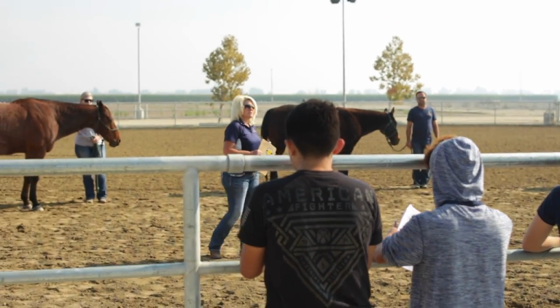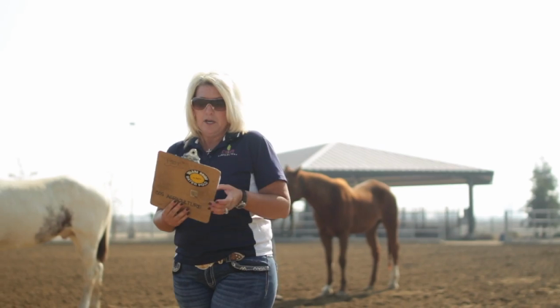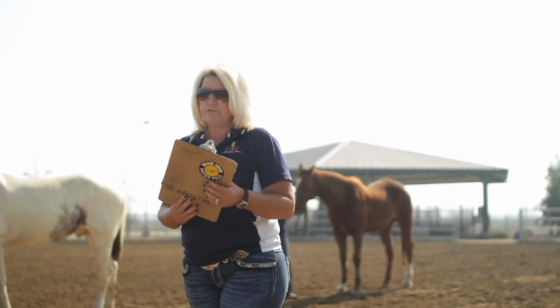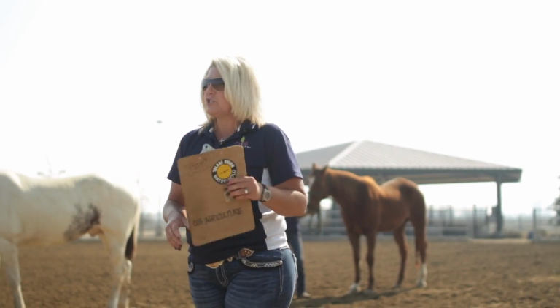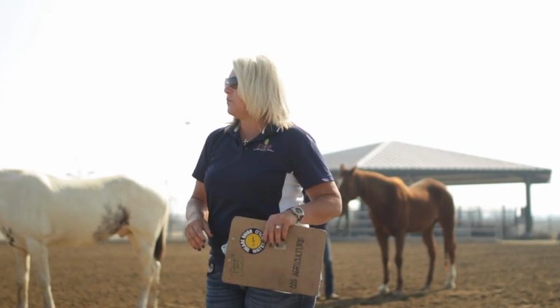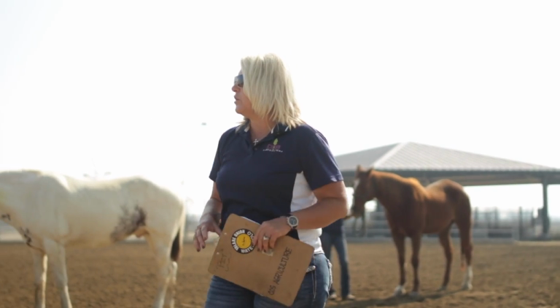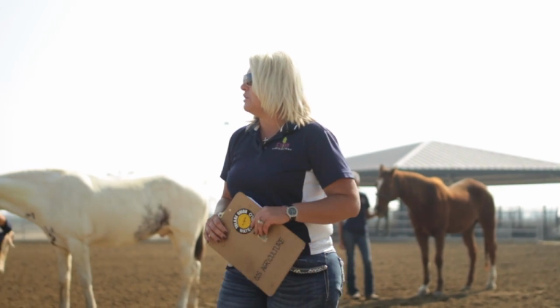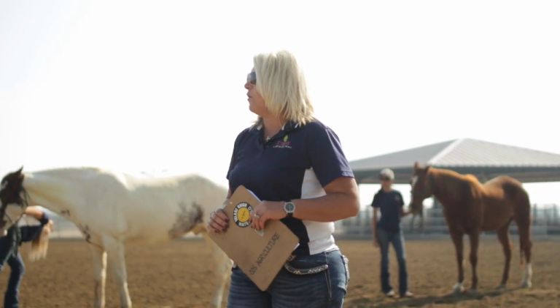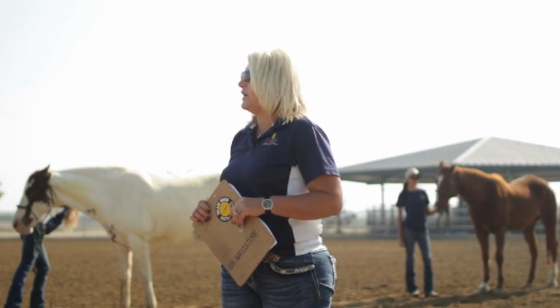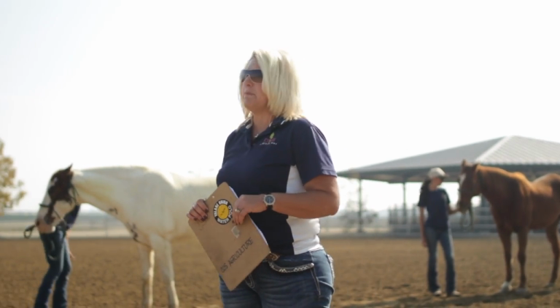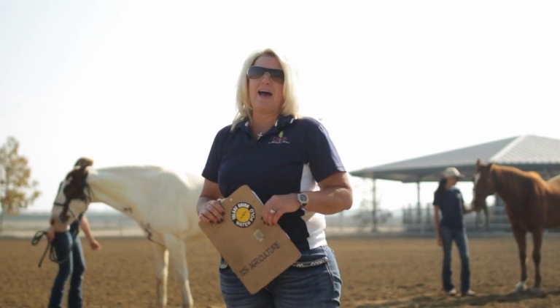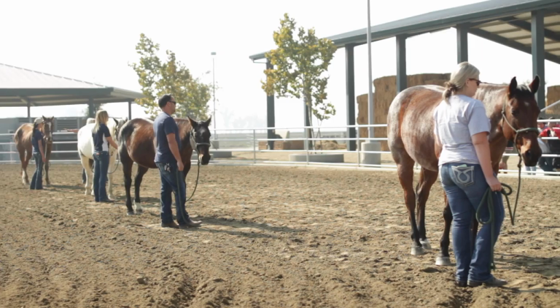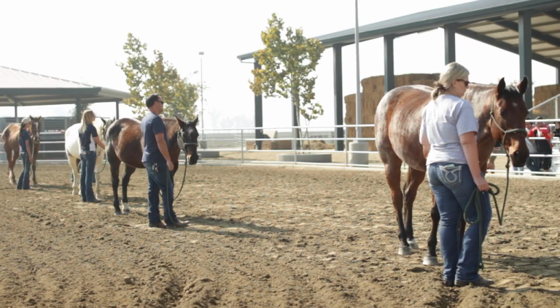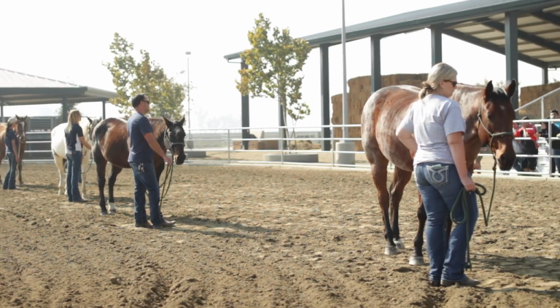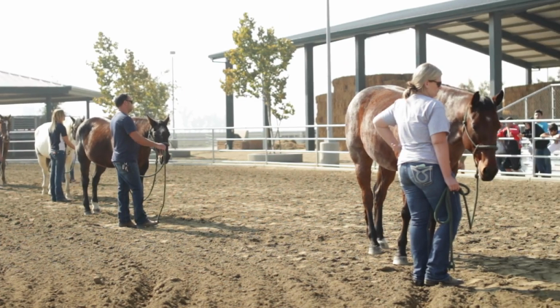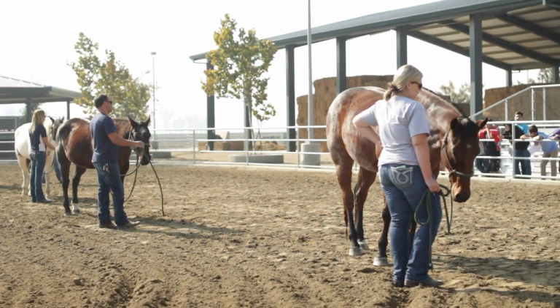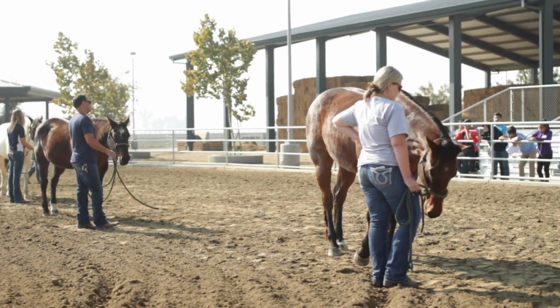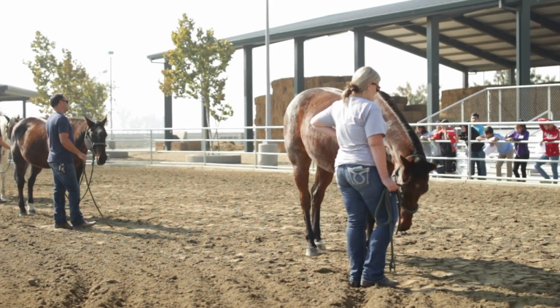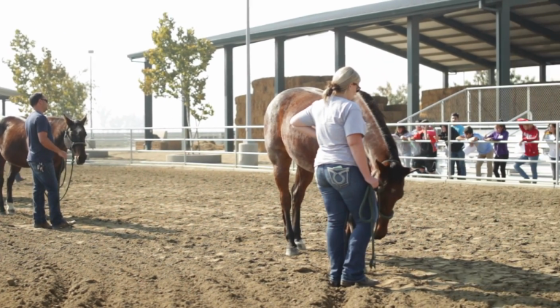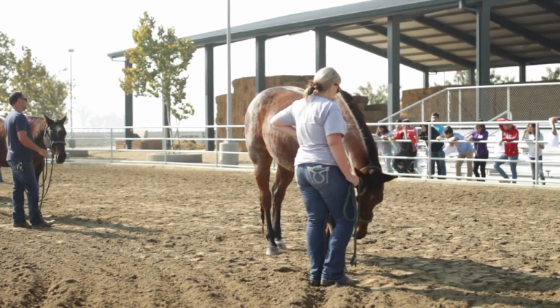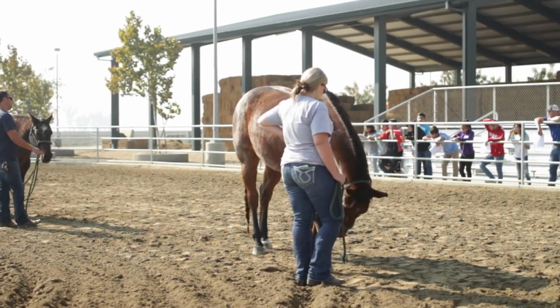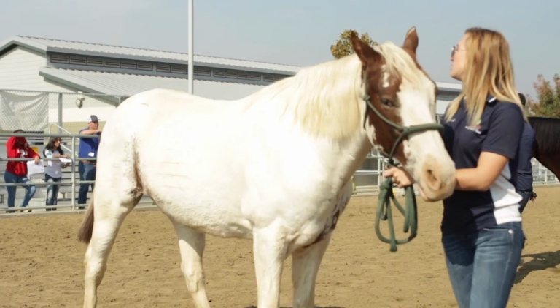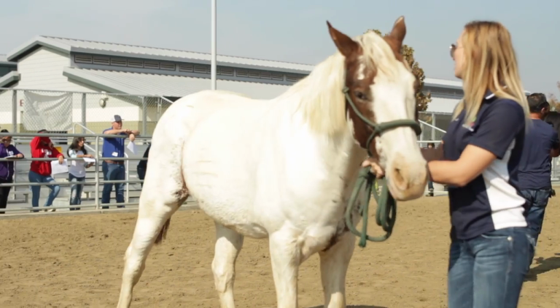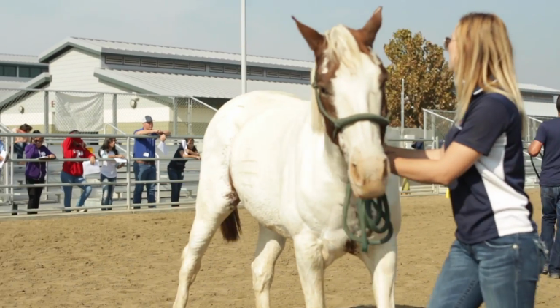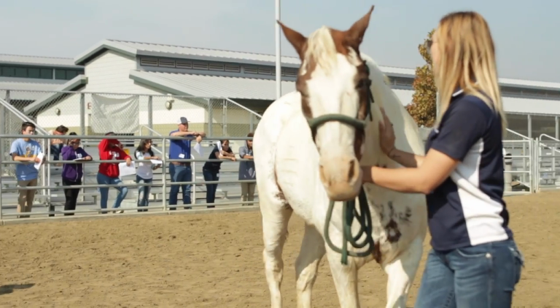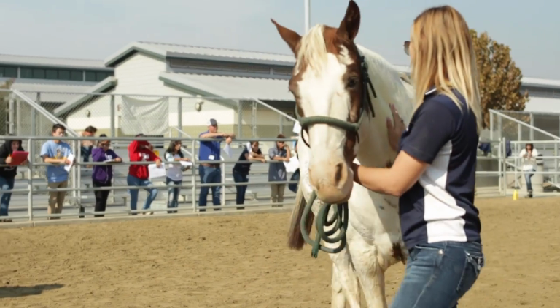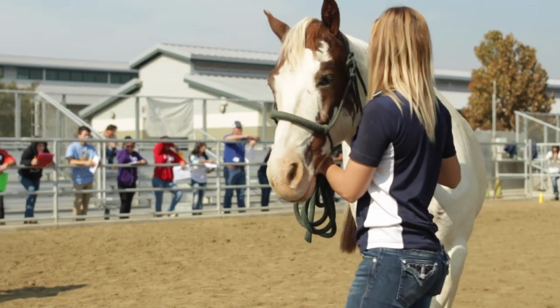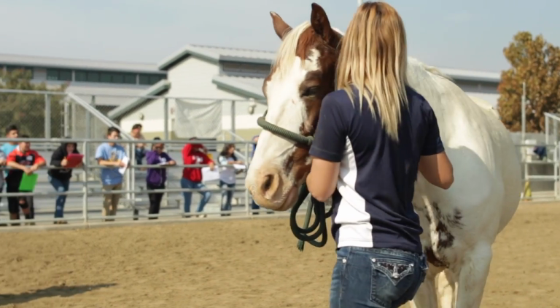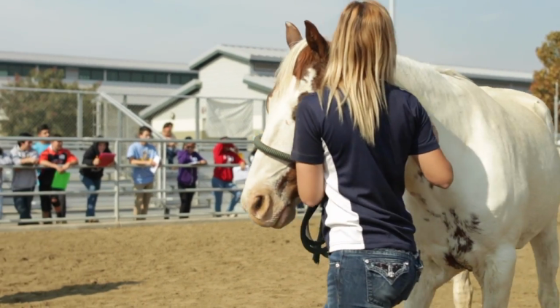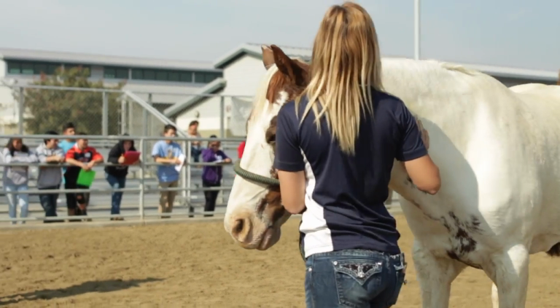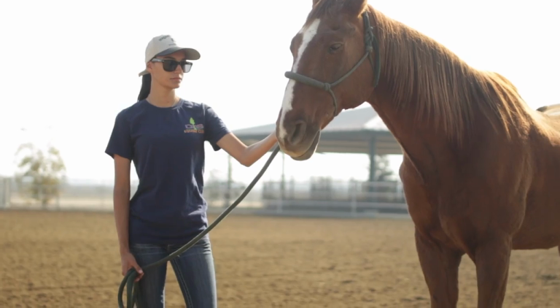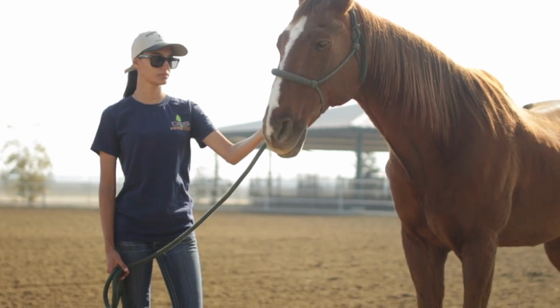The first thing we're looking for is a balanced horse. That means that we want everything to blend nicely together.